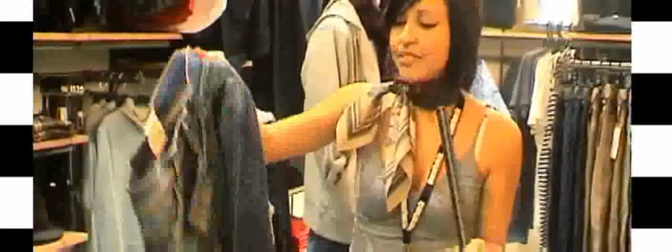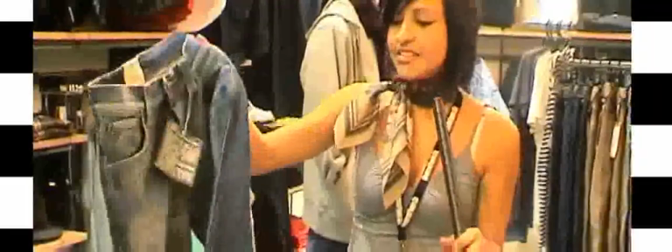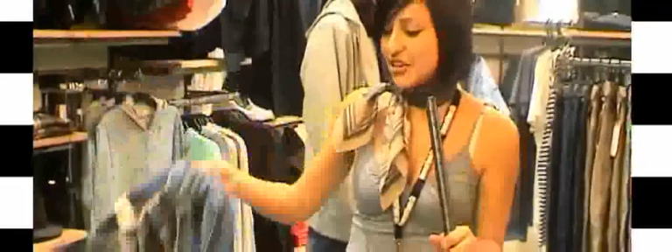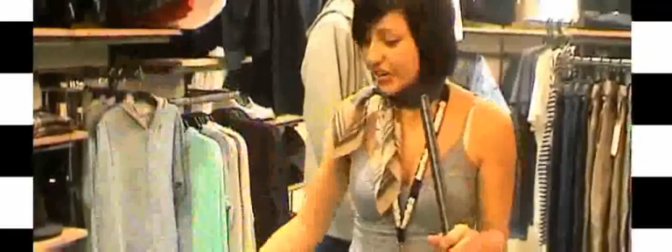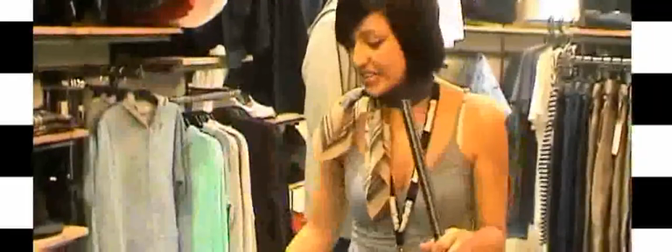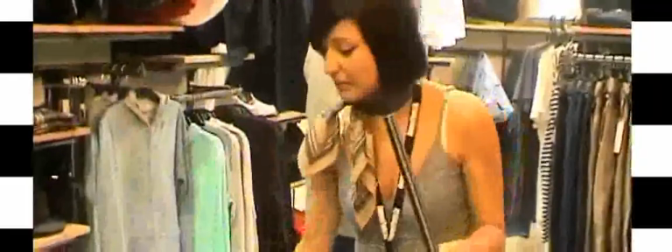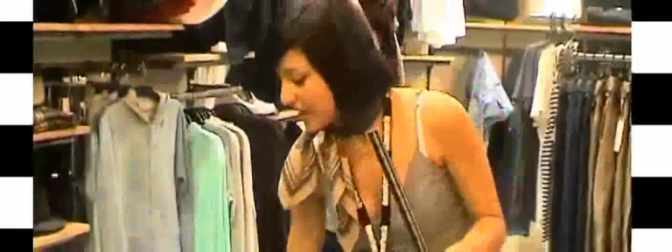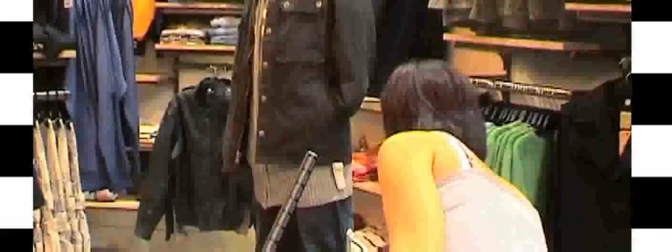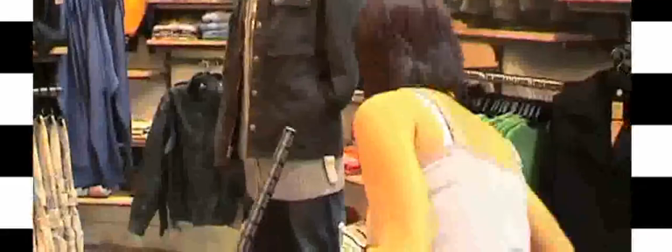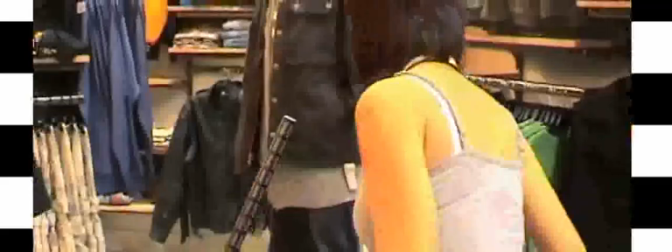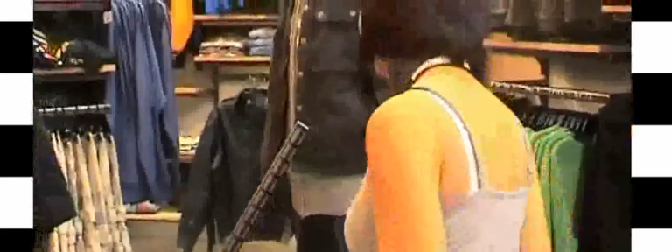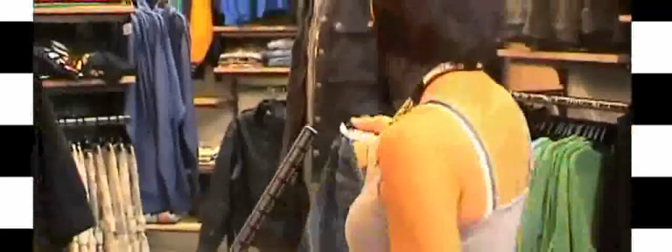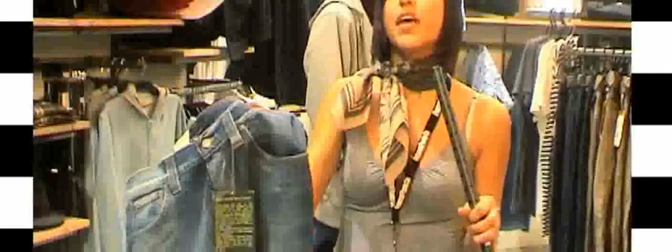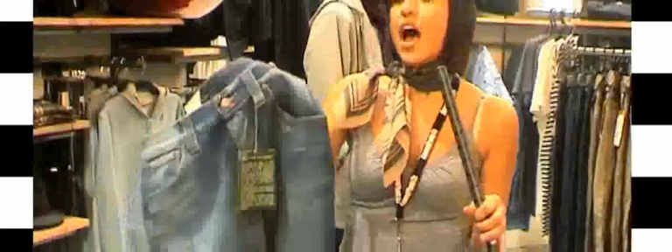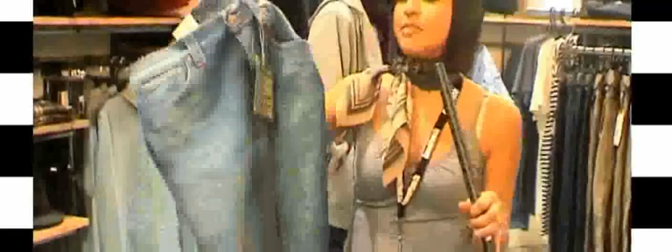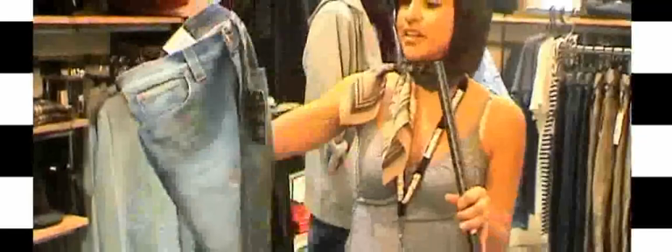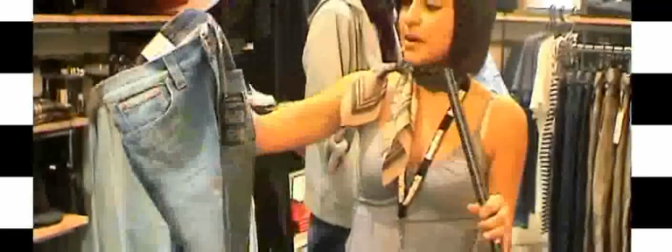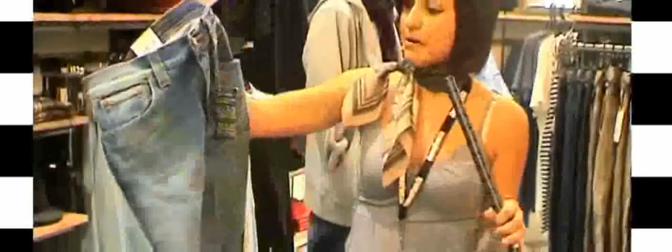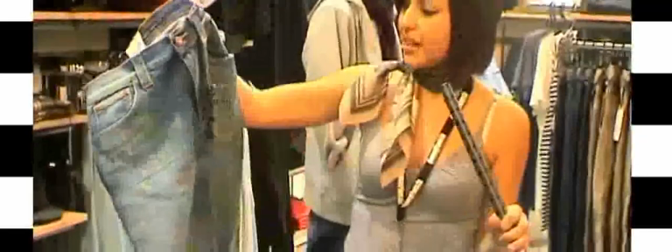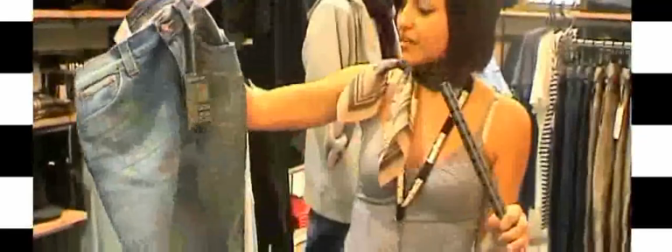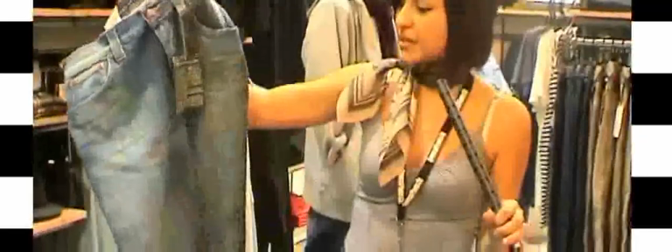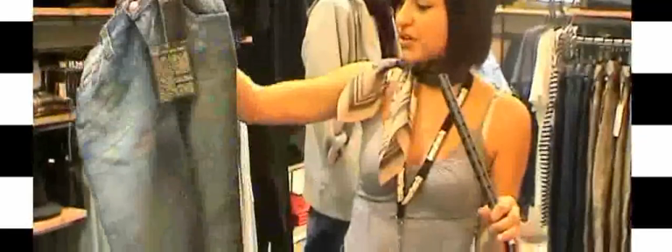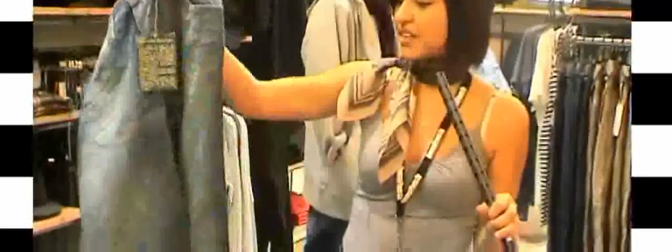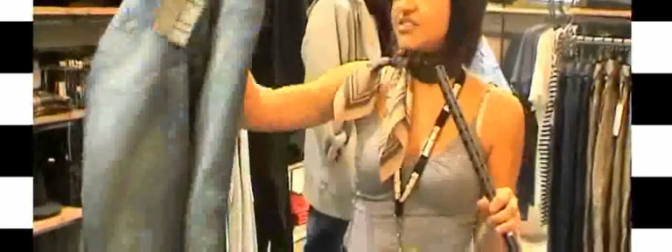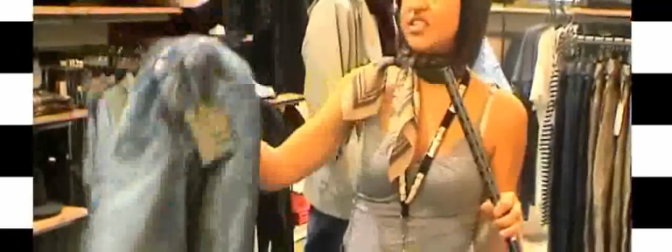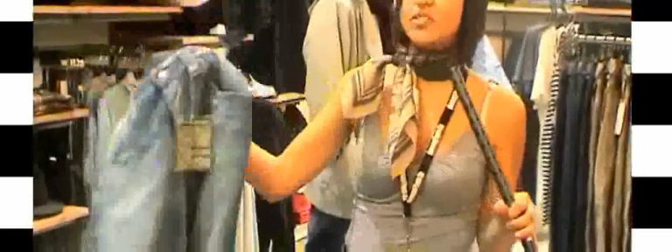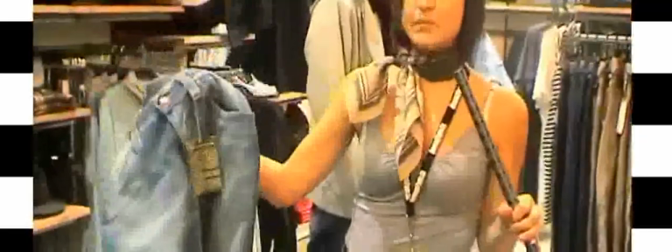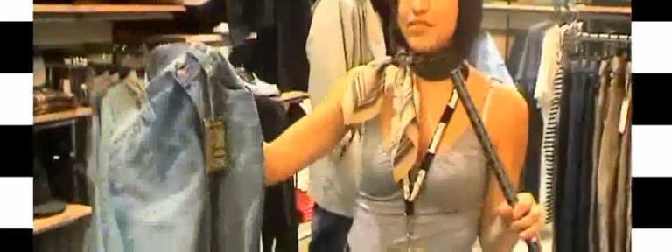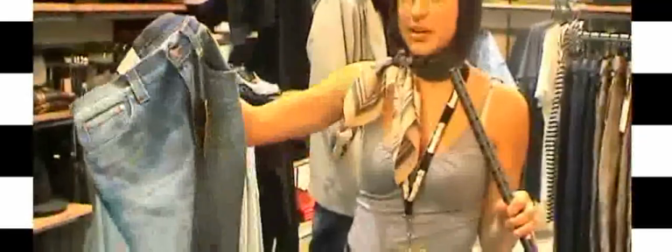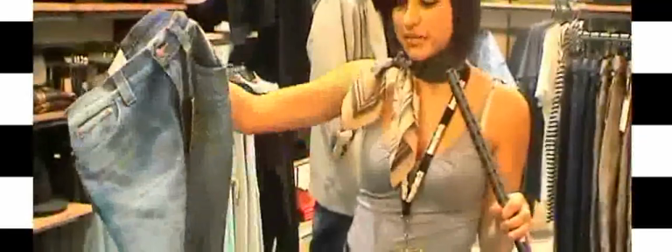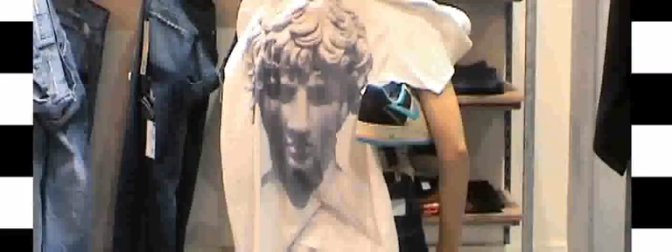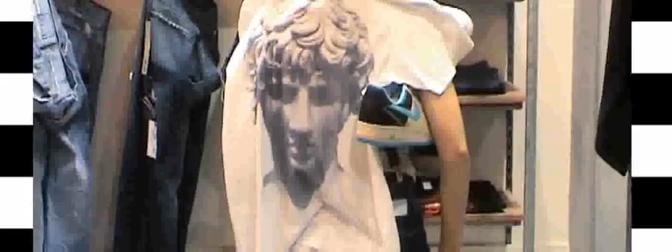This is the Nudie denim — this is the Slim Jim. The reason why I probably like this one is because it is a traditional denim but they've given it a bit of a twist.